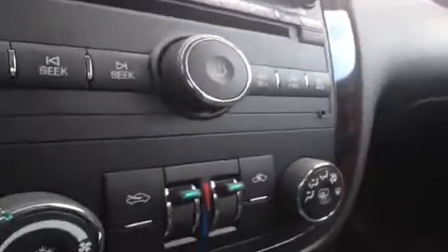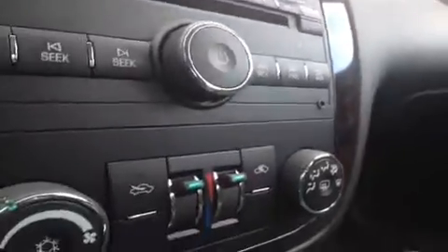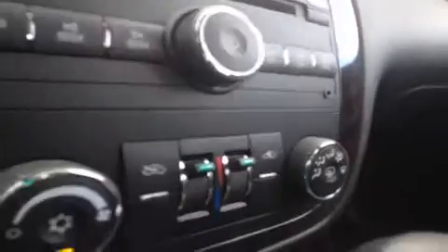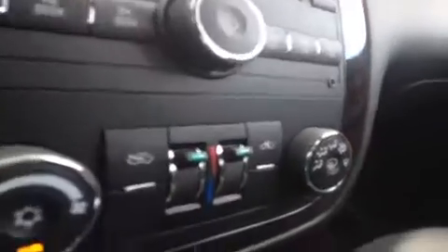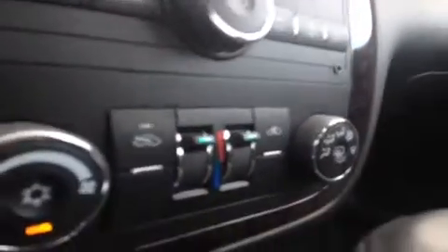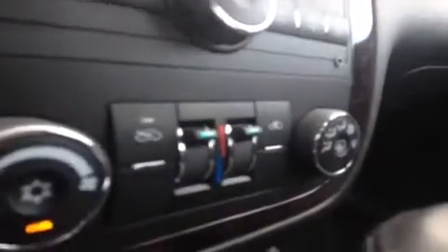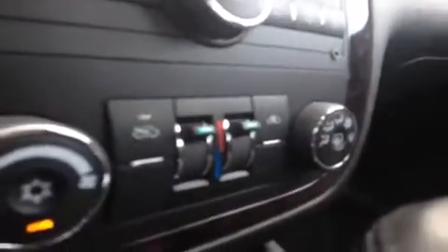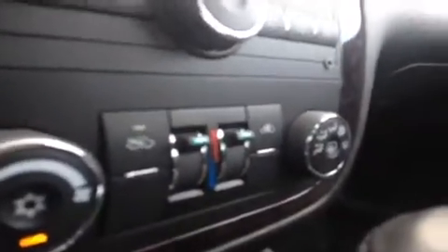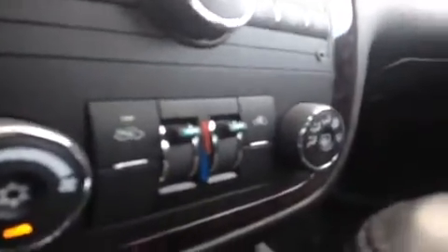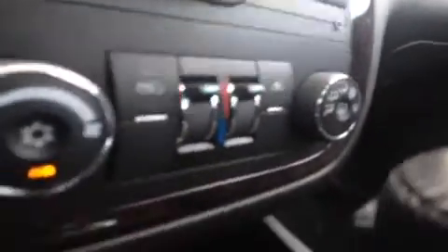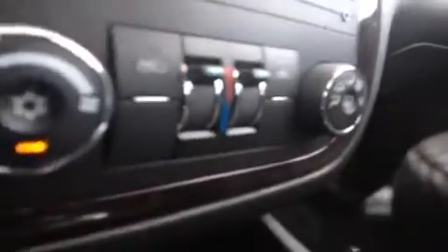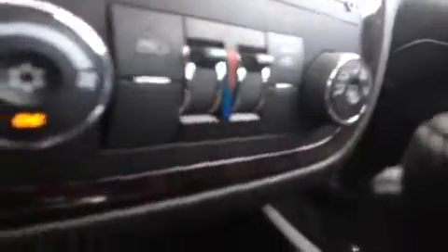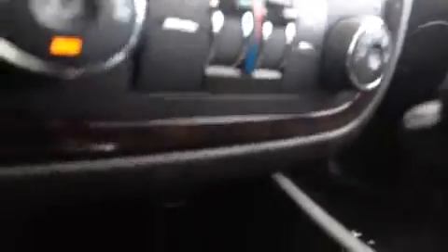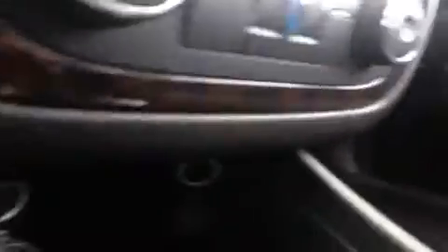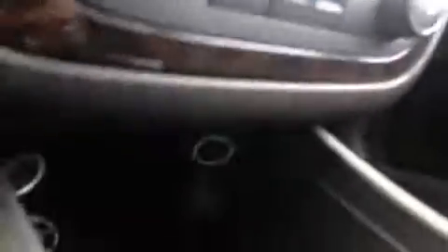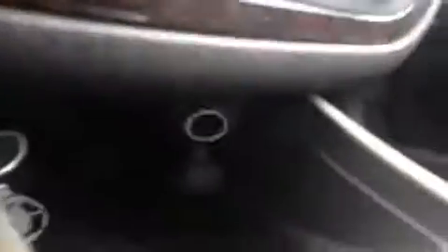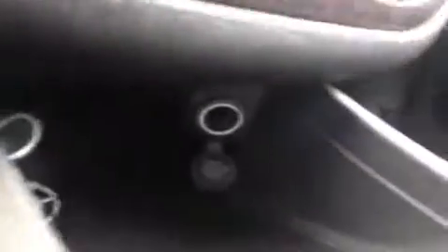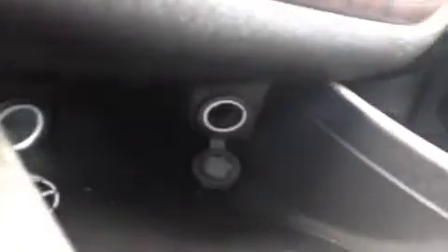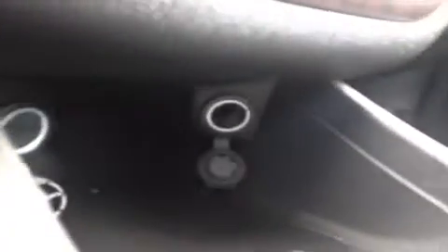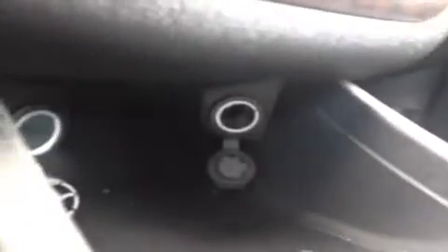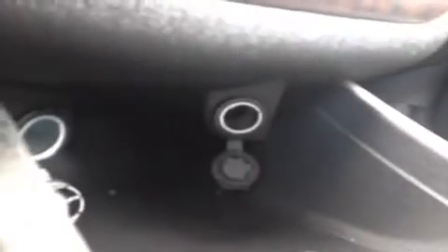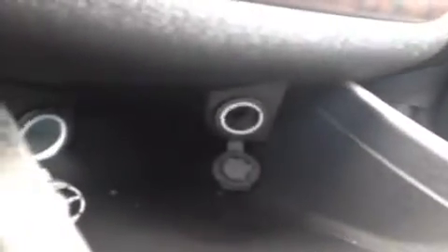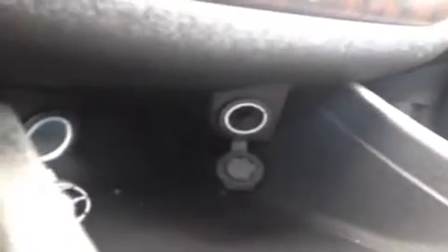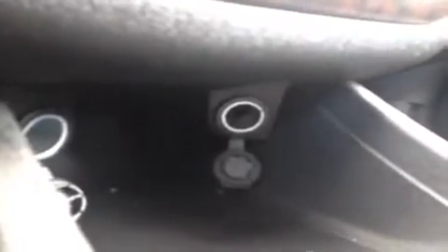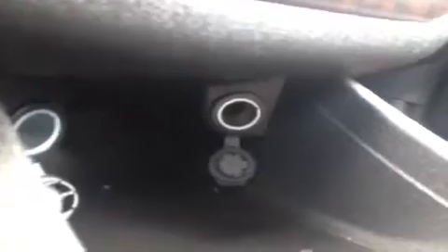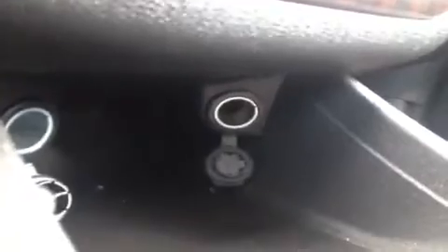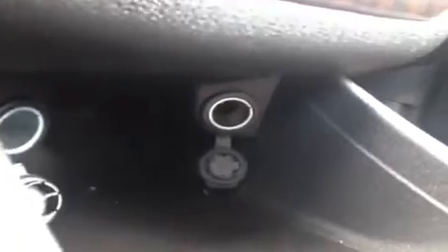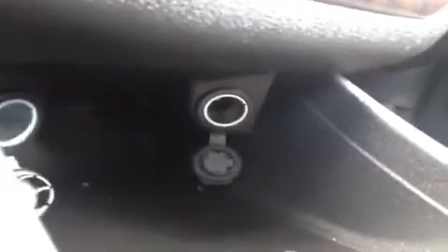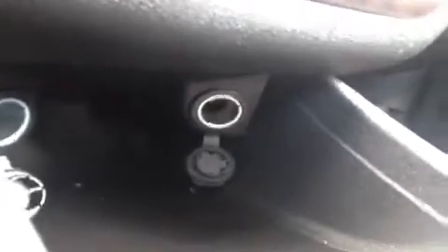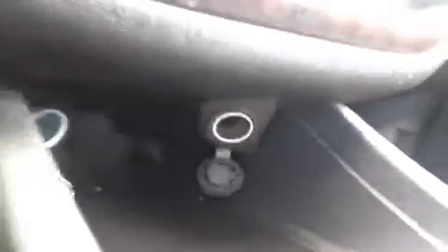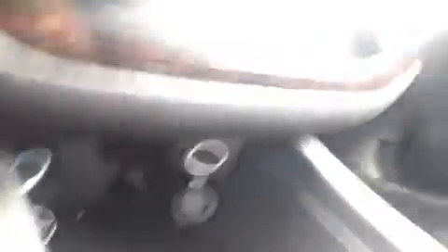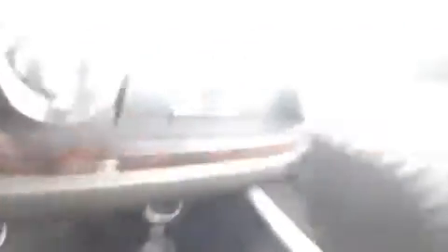We have dual AC for both driver and passenger. Down below, two 12-volt power outlets to keep everything energized as you go.